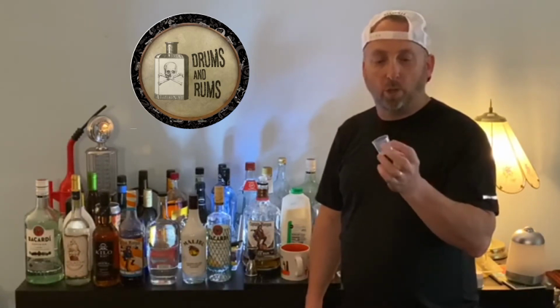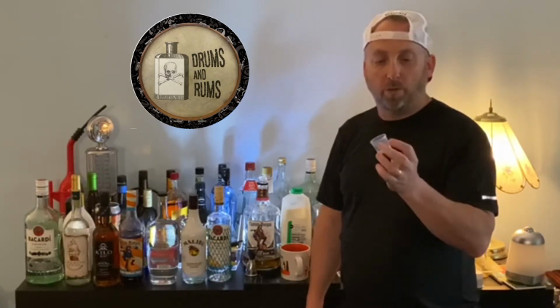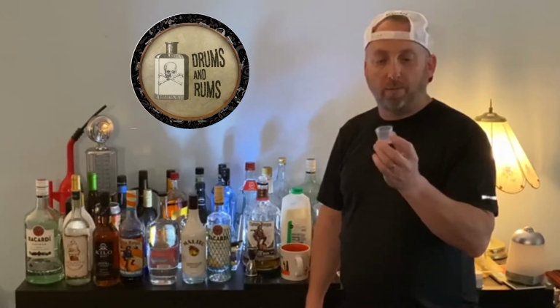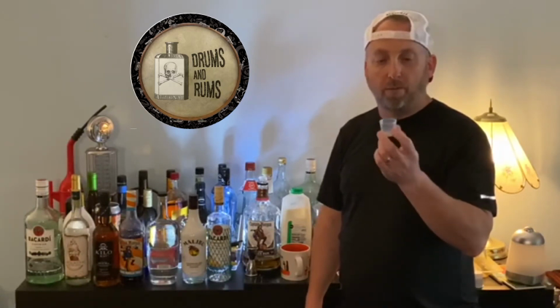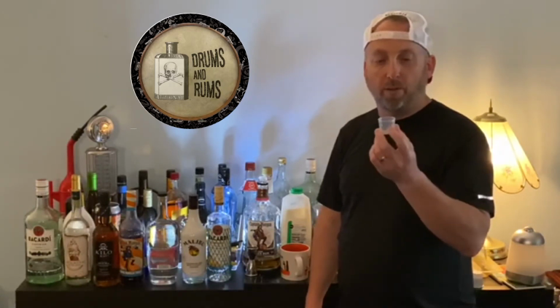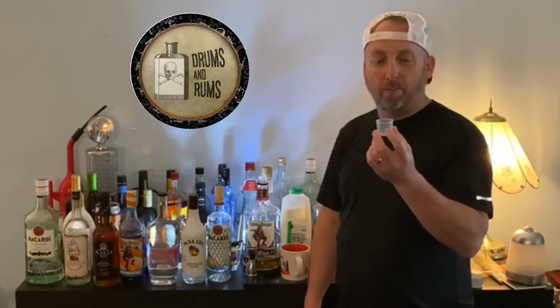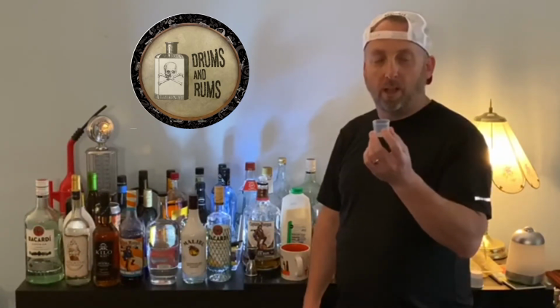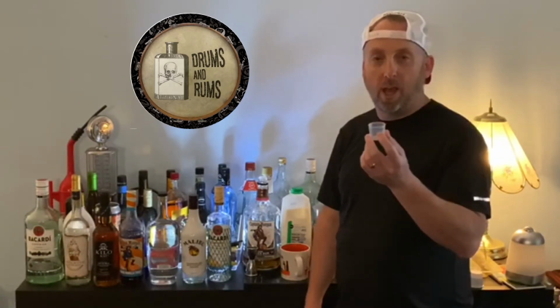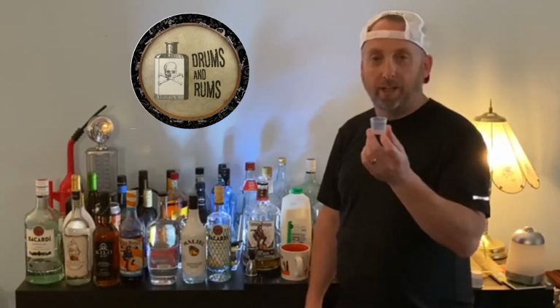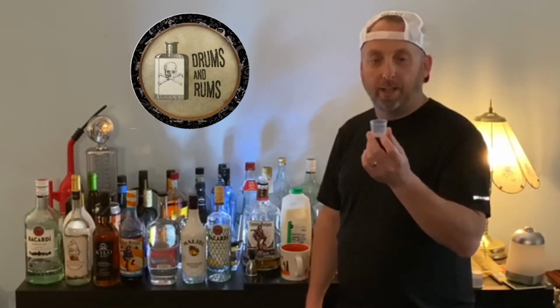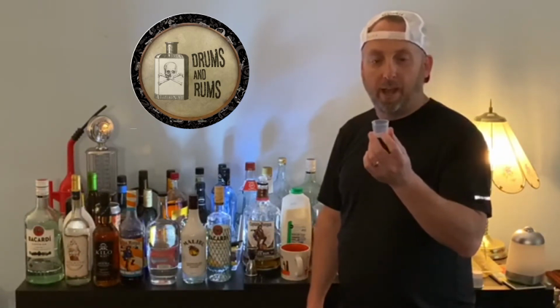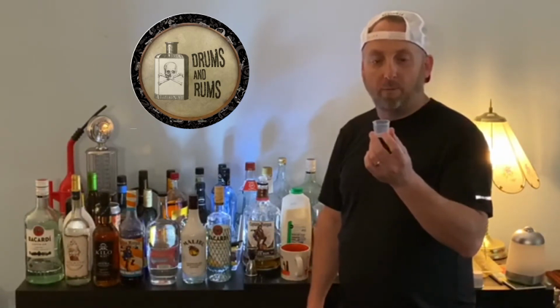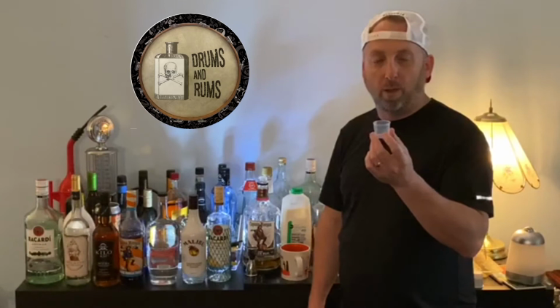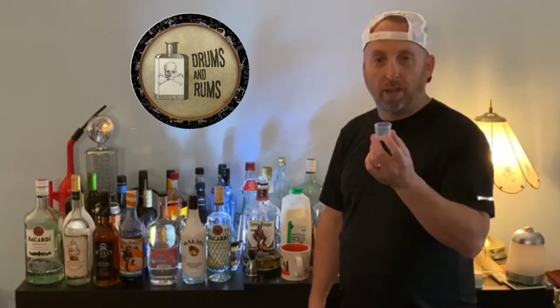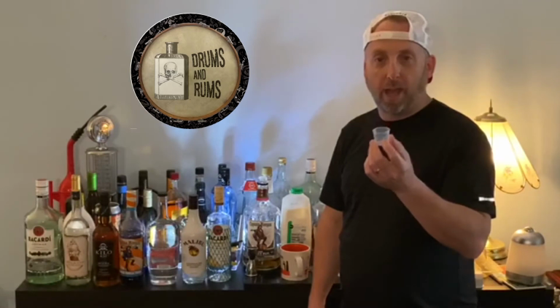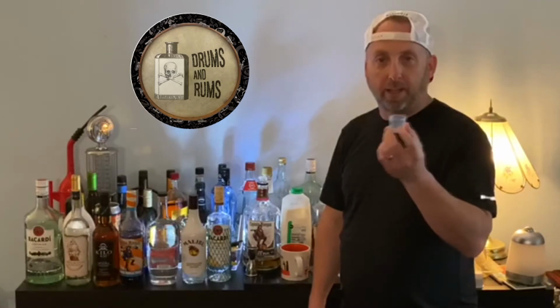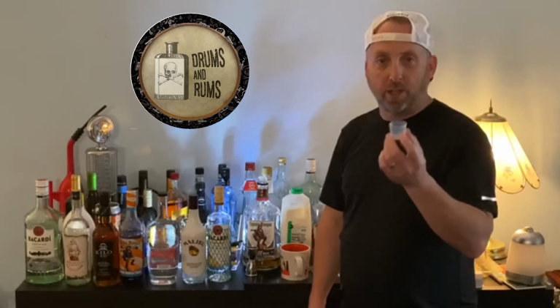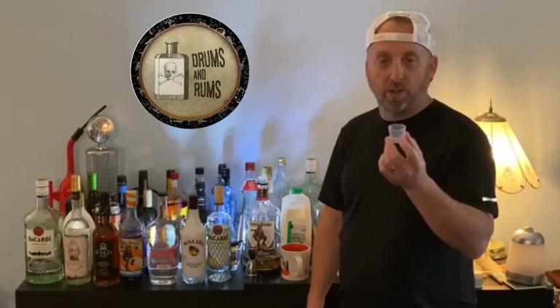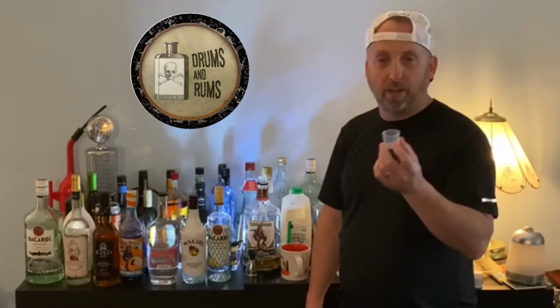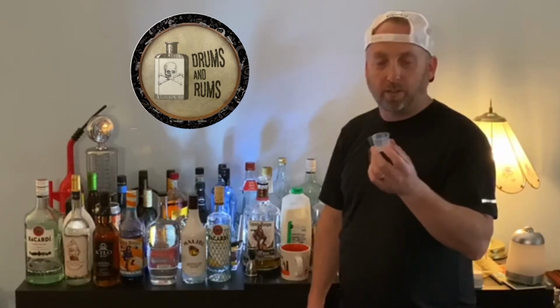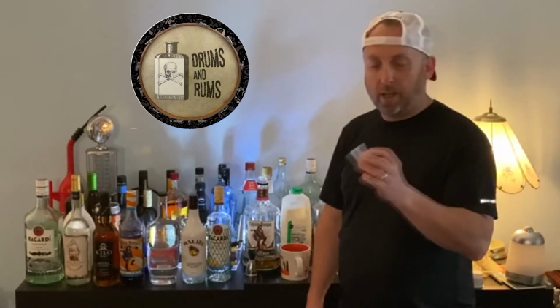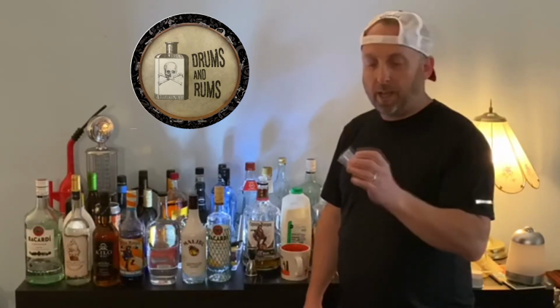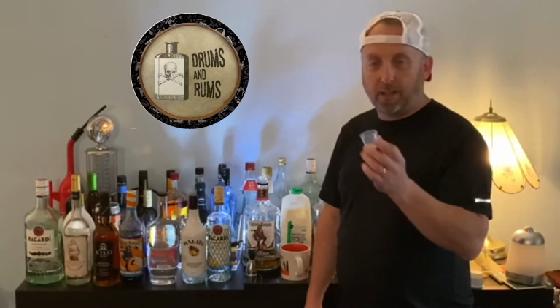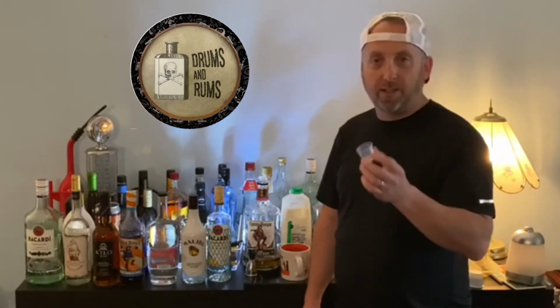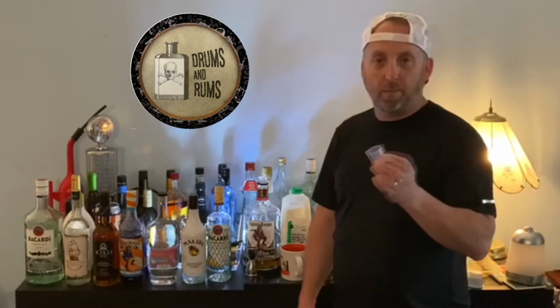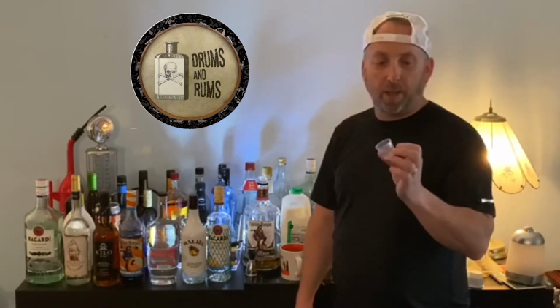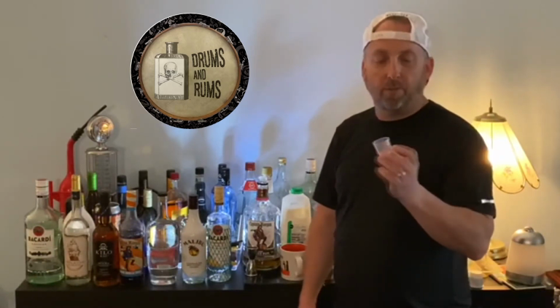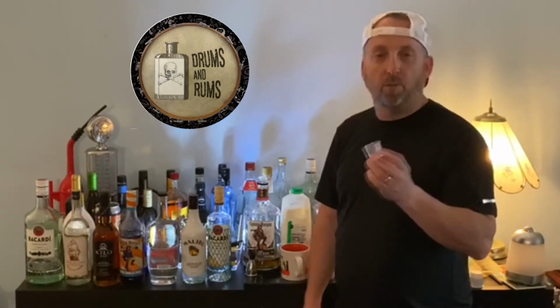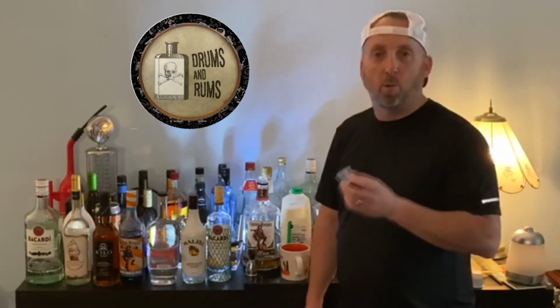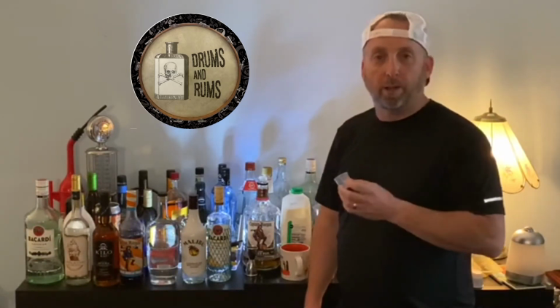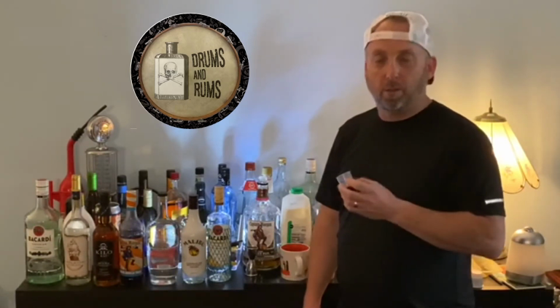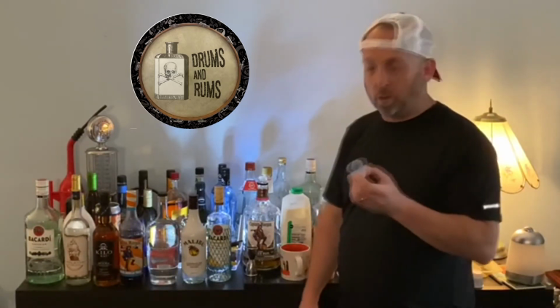So you'd have to fill this up to the line and then halfway of that — that gets you an ounce — and the same thing if you're pouring in your milk.